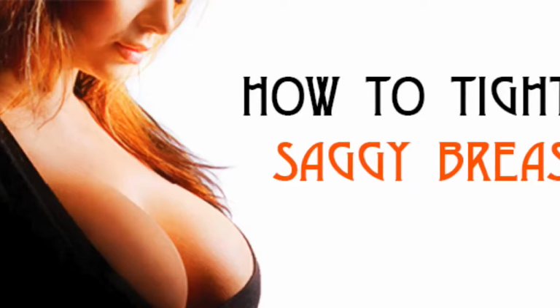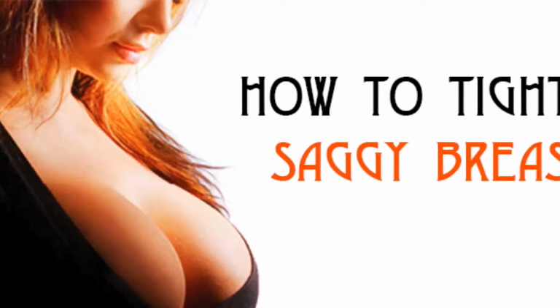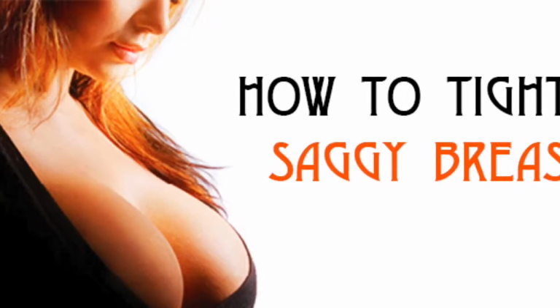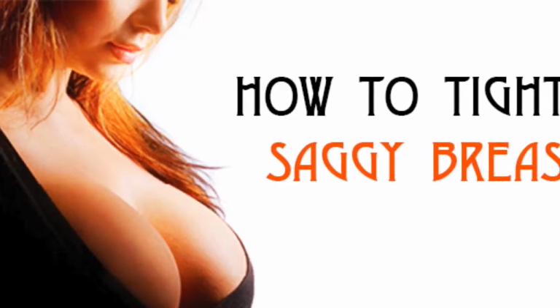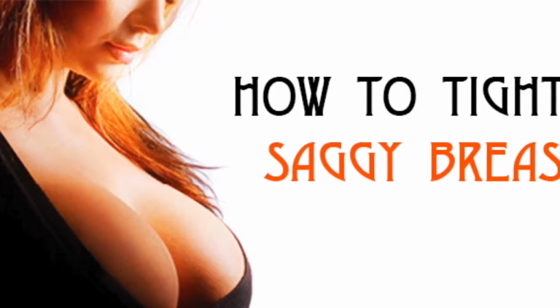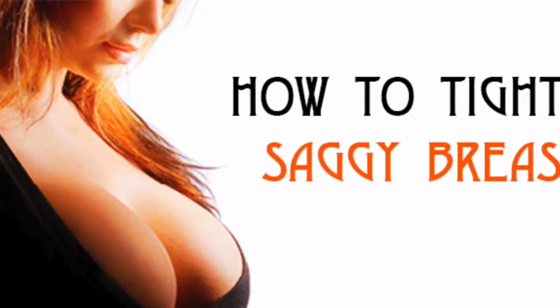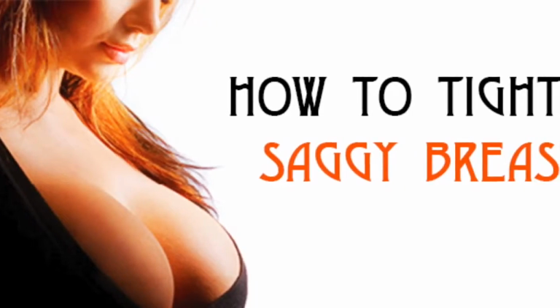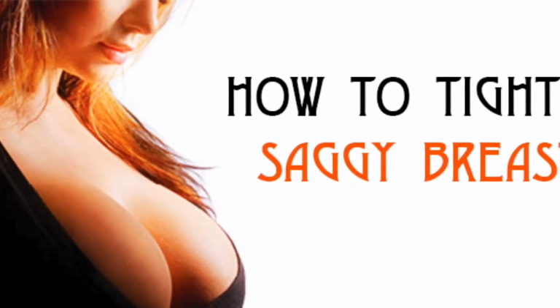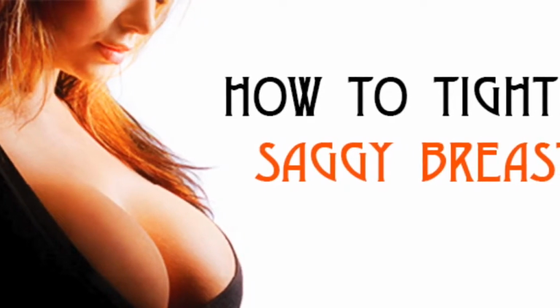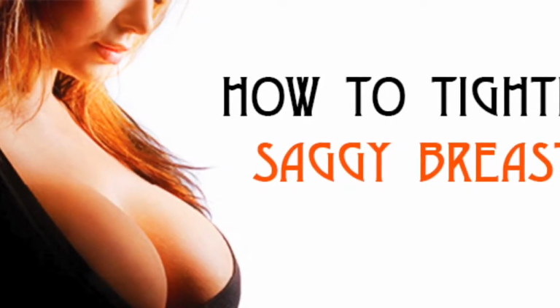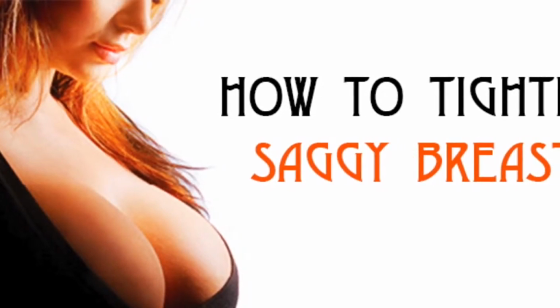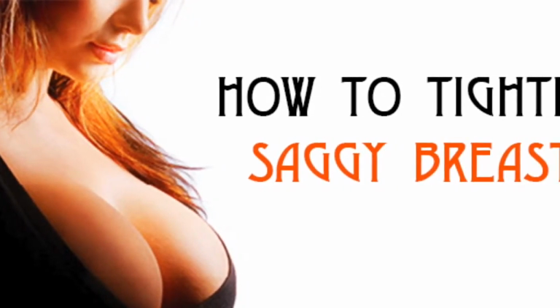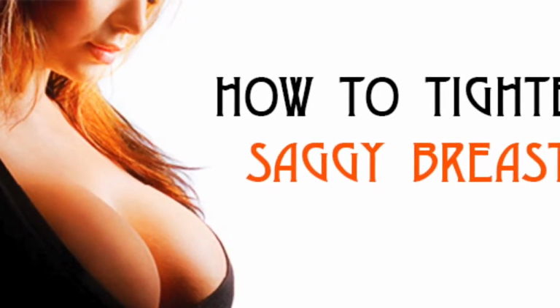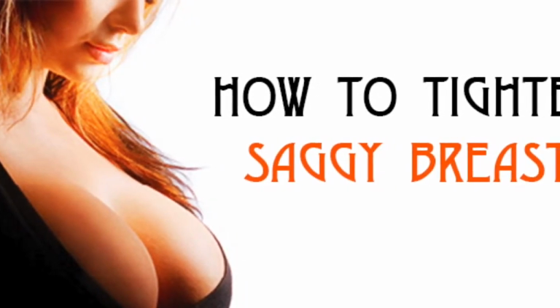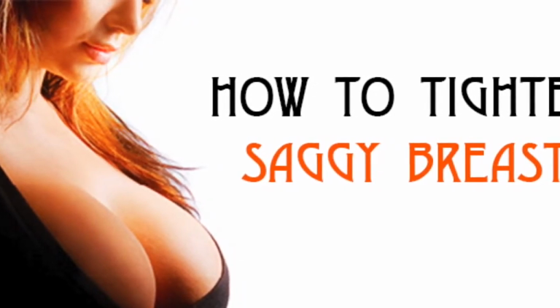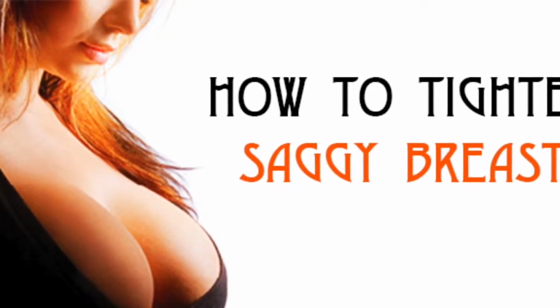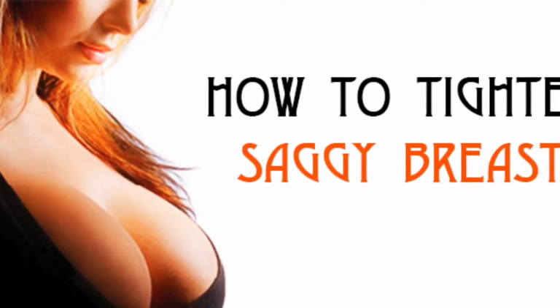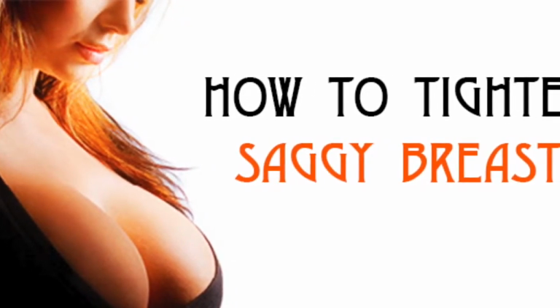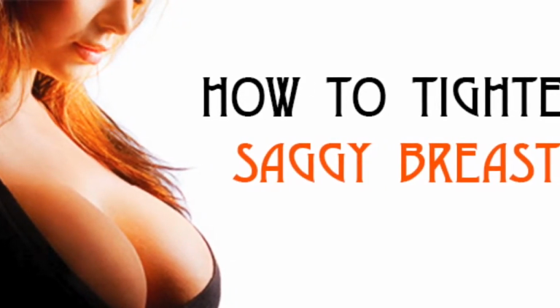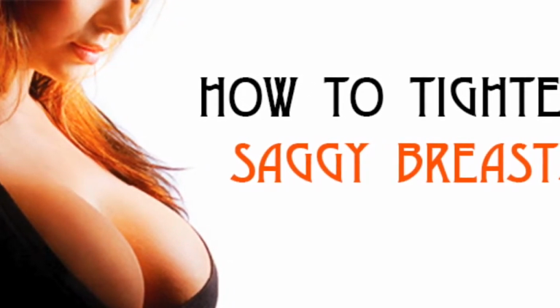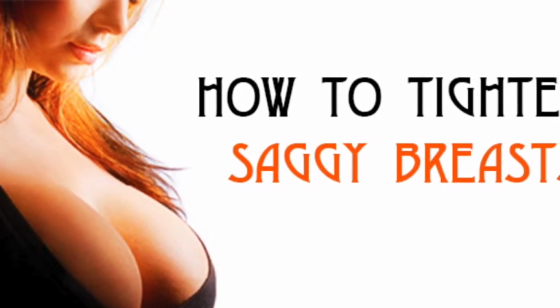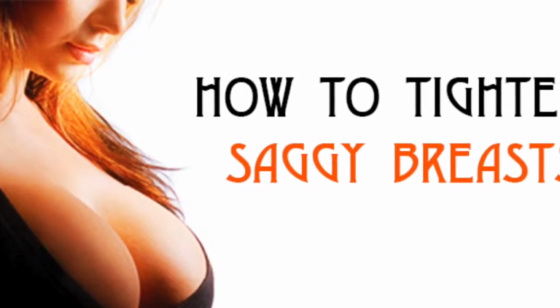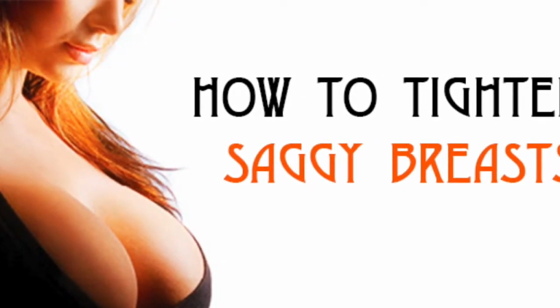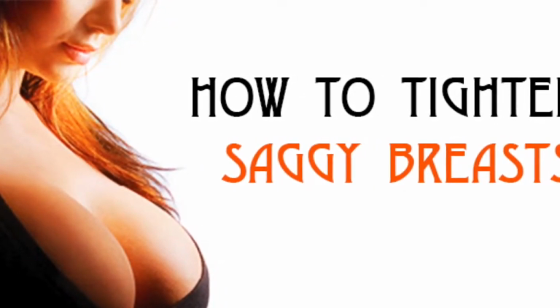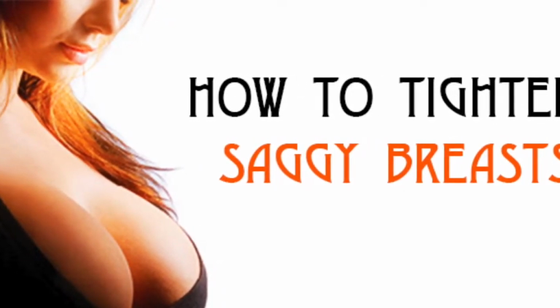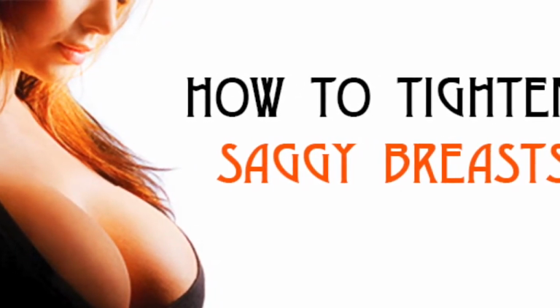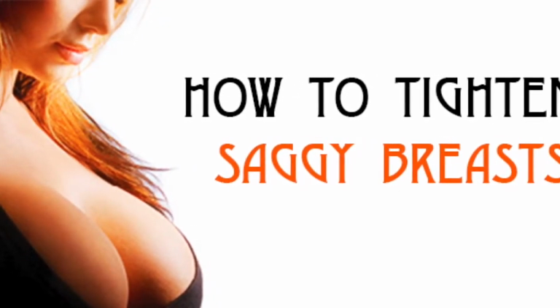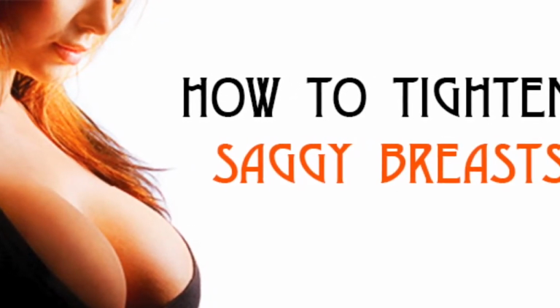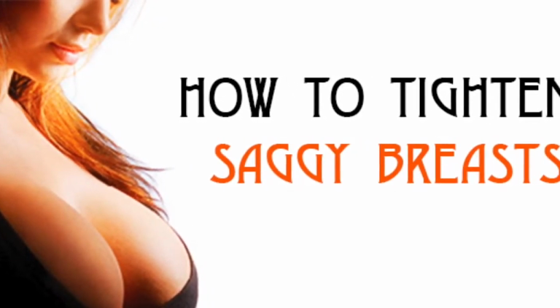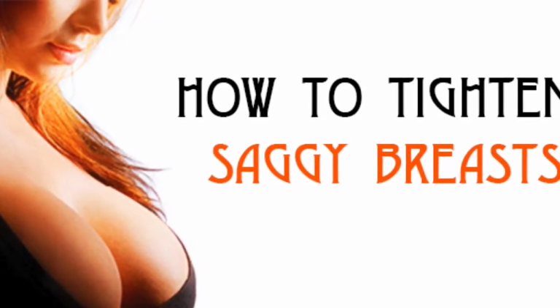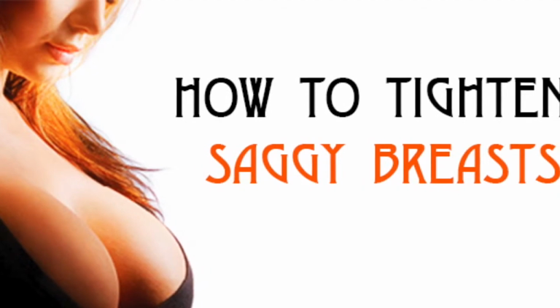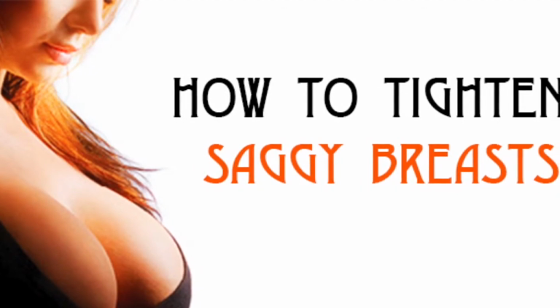Hello guys, welcome to my channel. Today I am going to show you how to tighten saggy breasts.